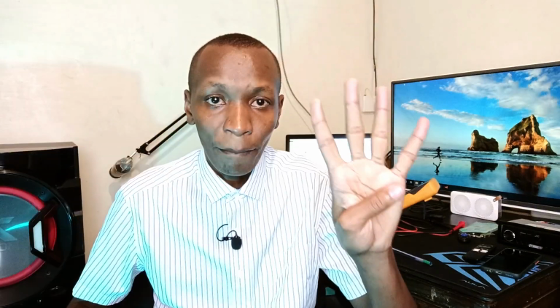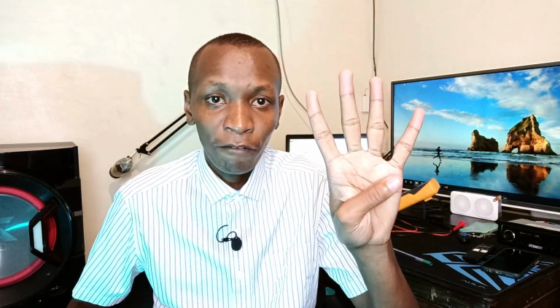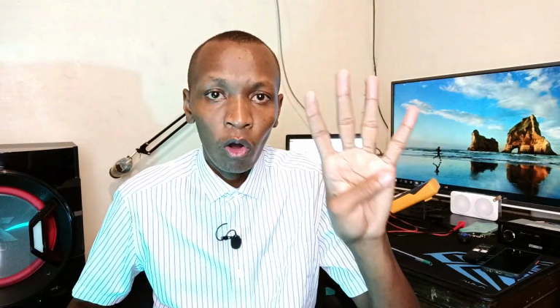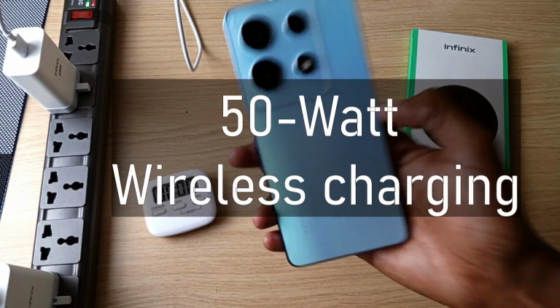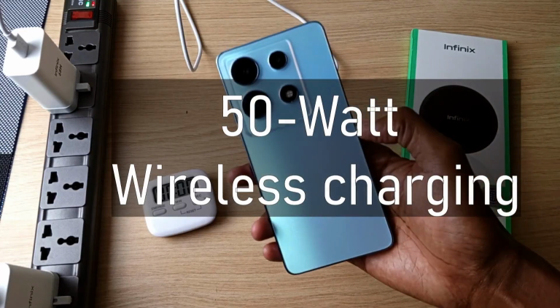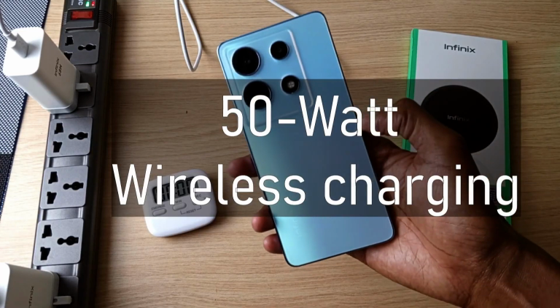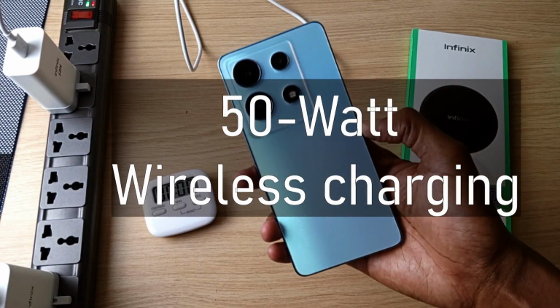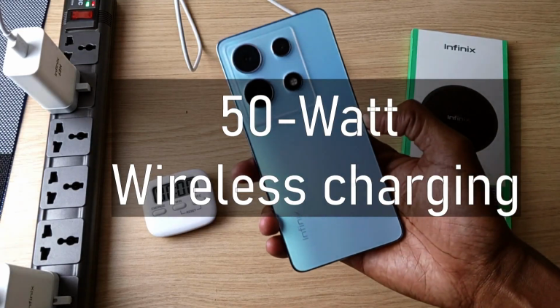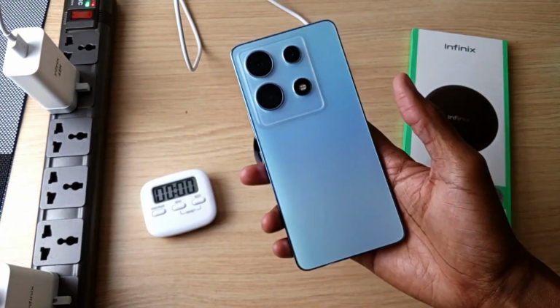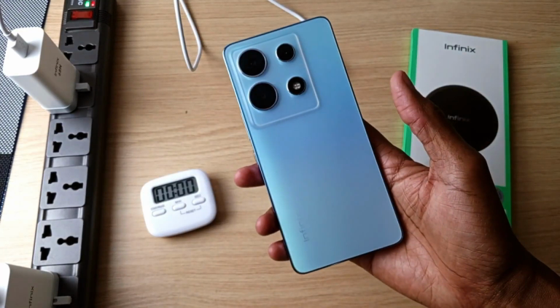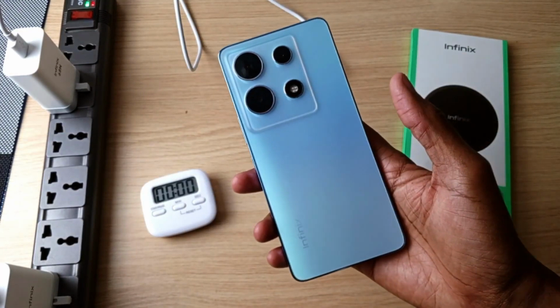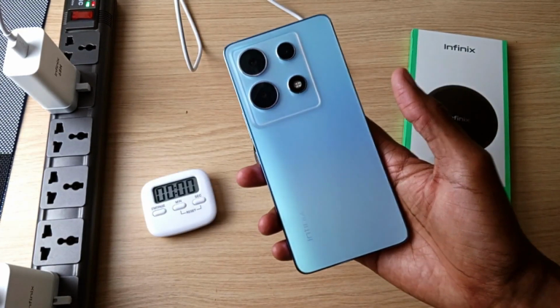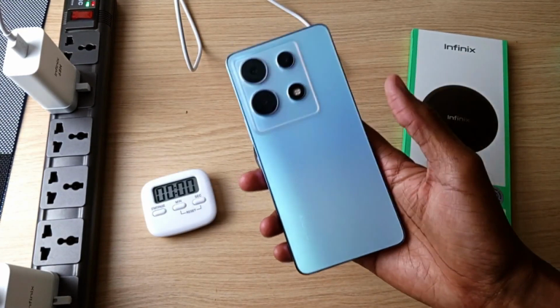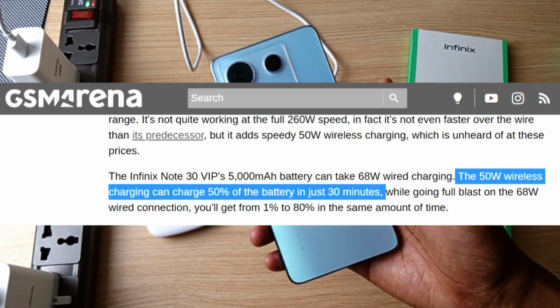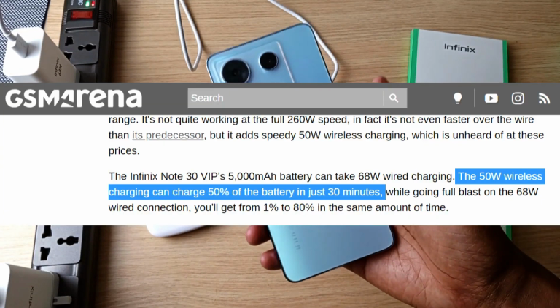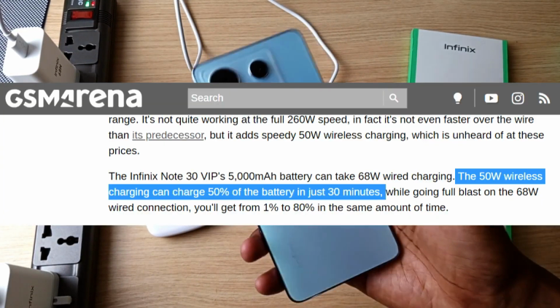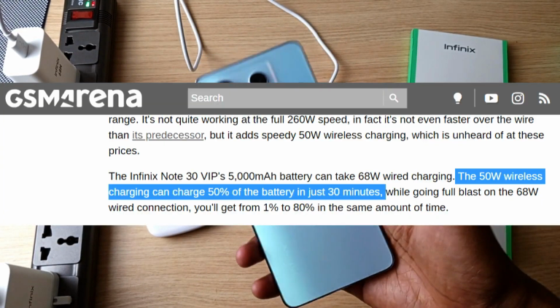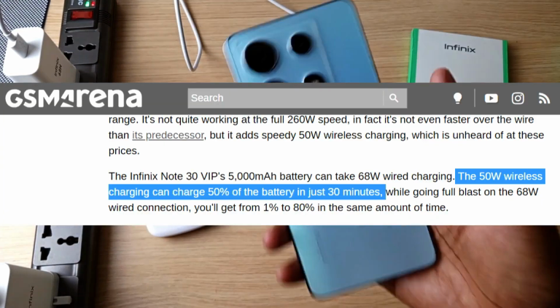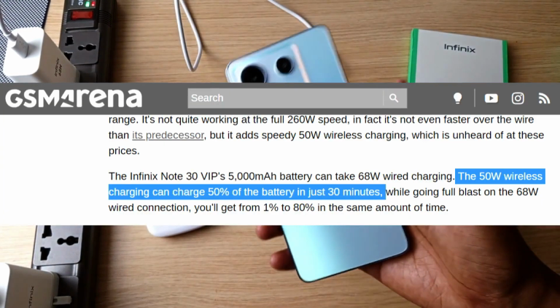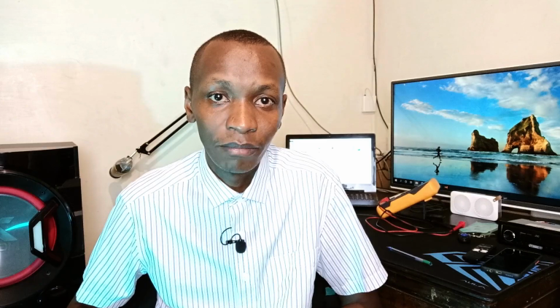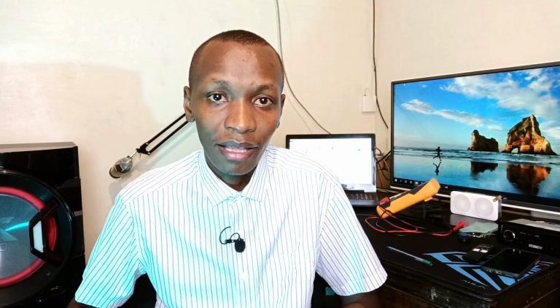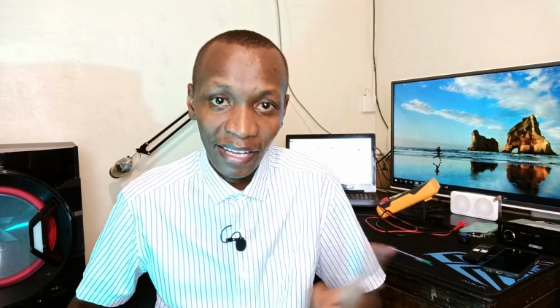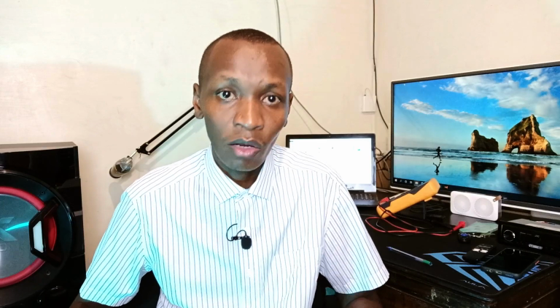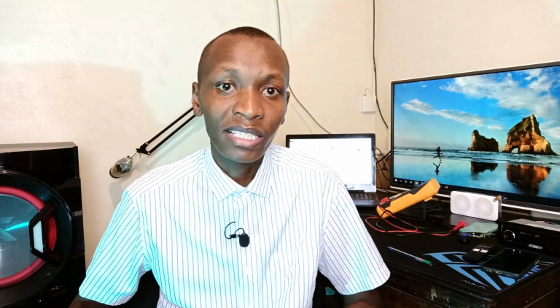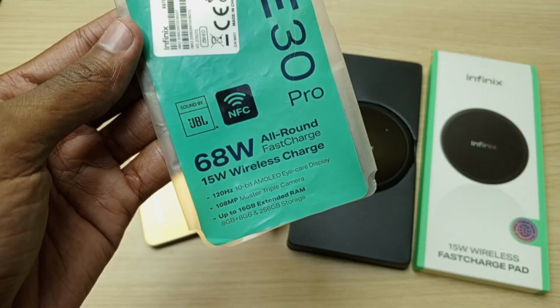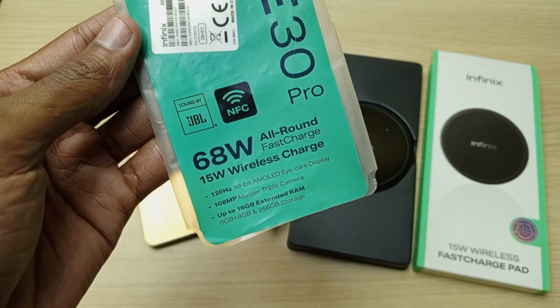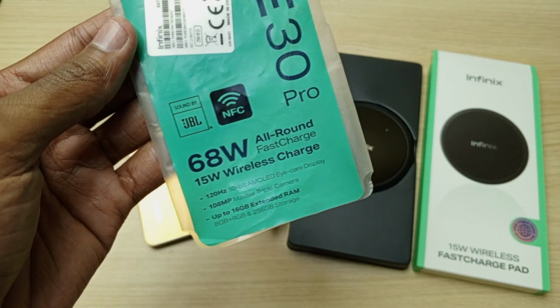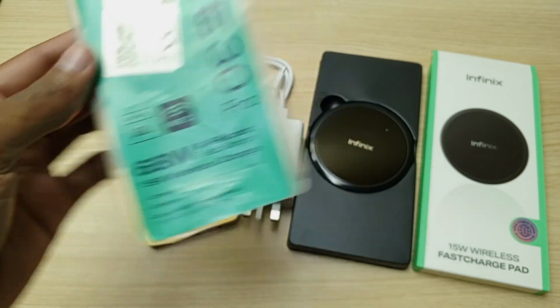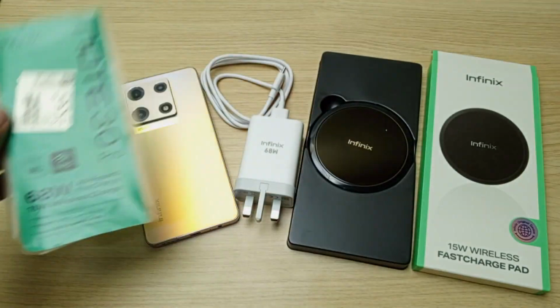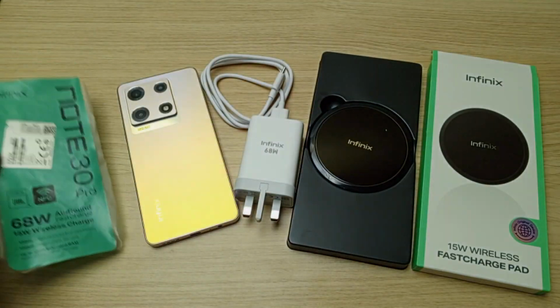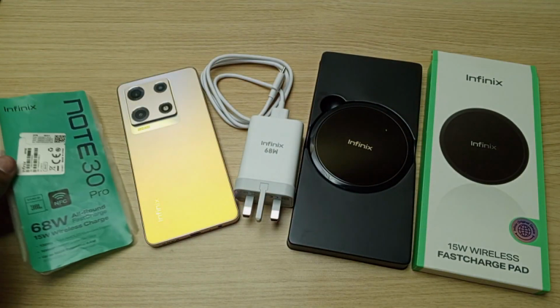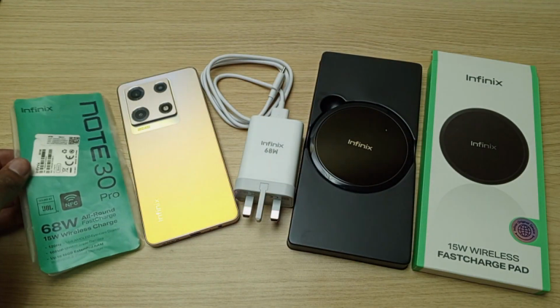Number four: only the Infinix Note 30 VIP supports 50 watt wireless charging. The rest only support 15 watt wireless charging.